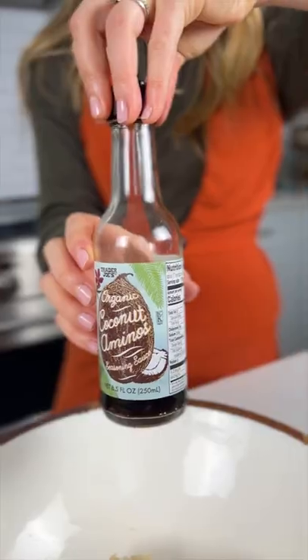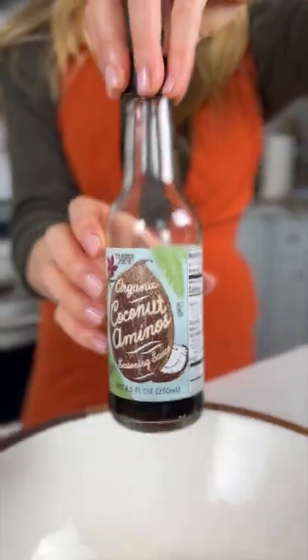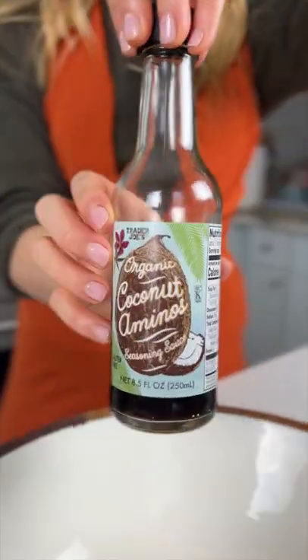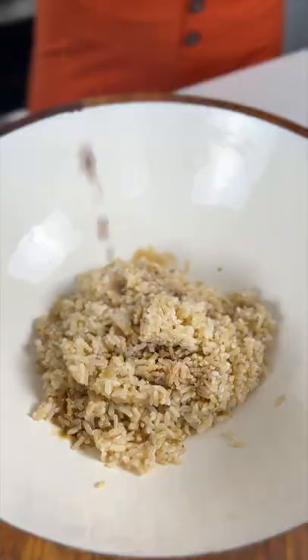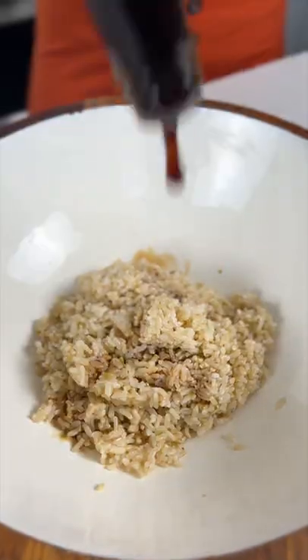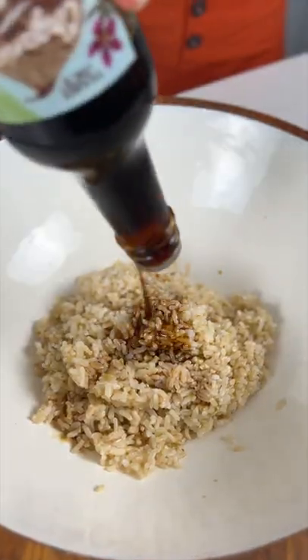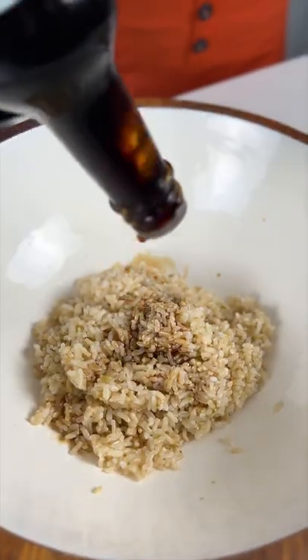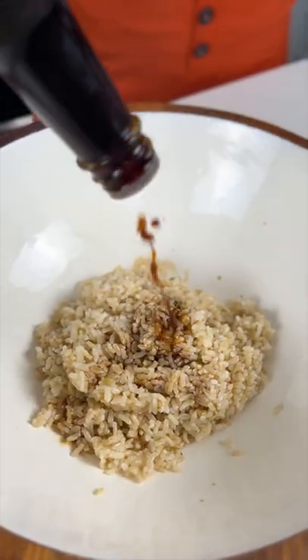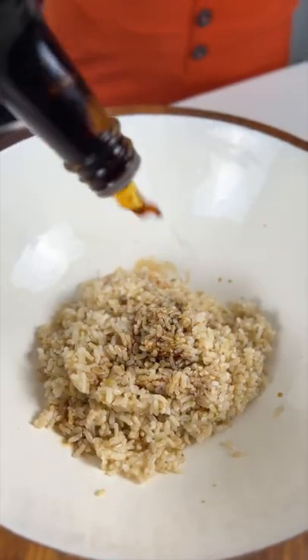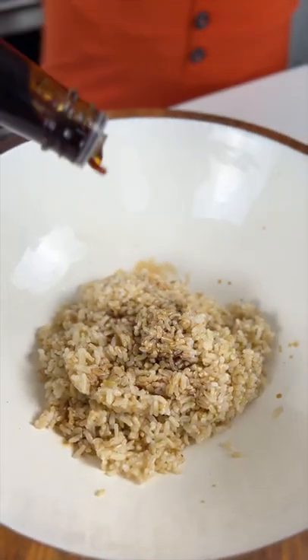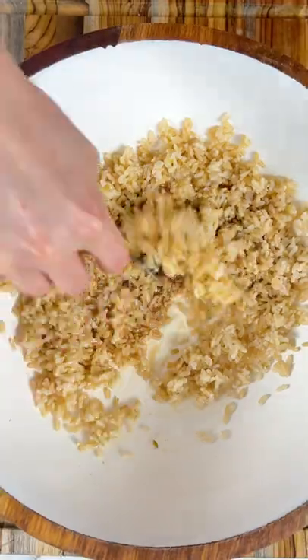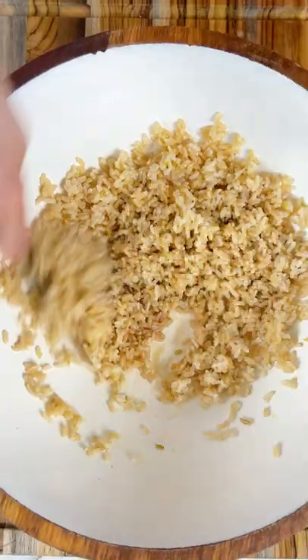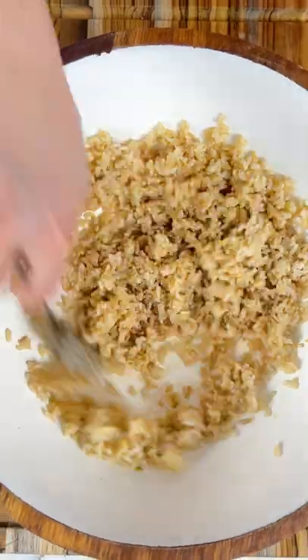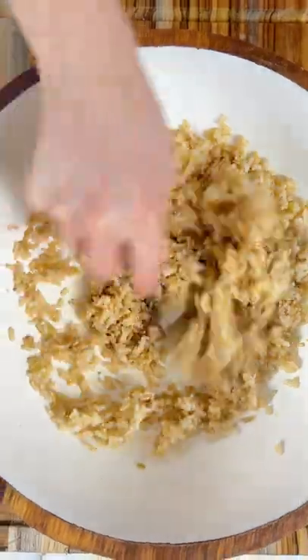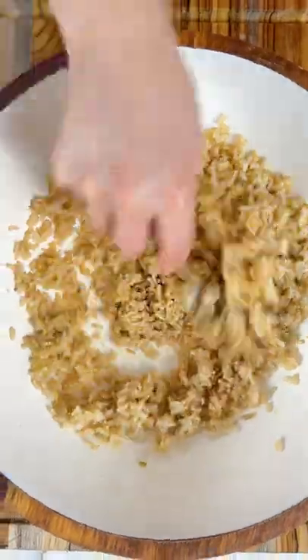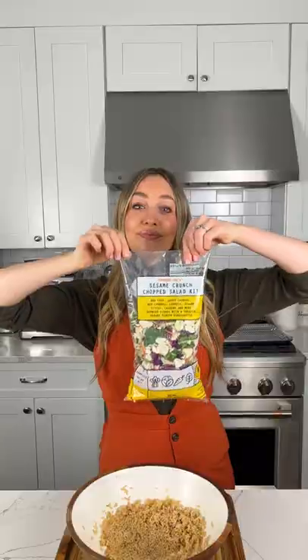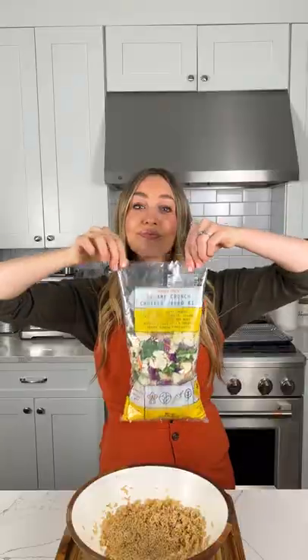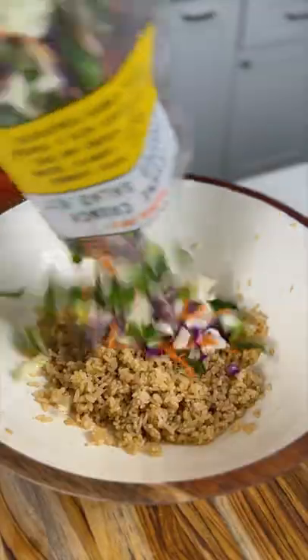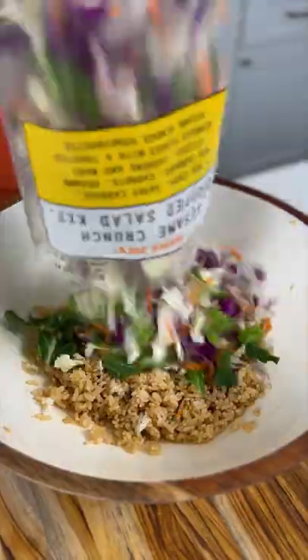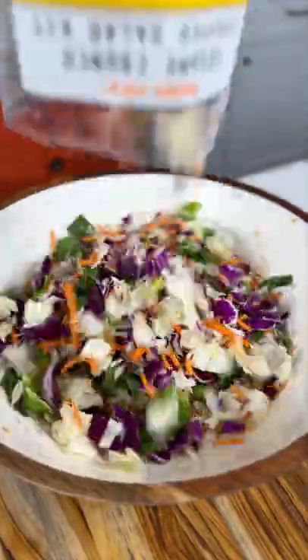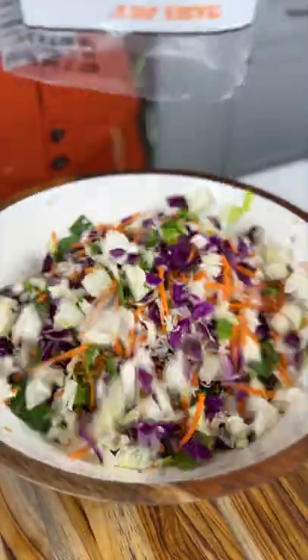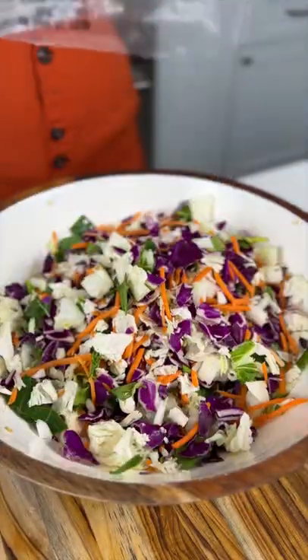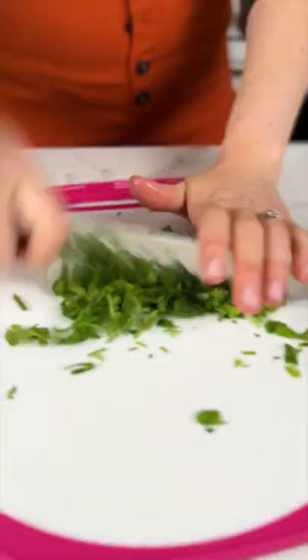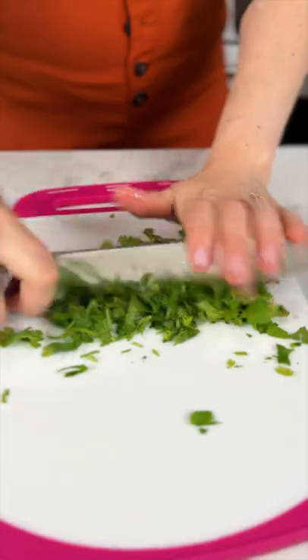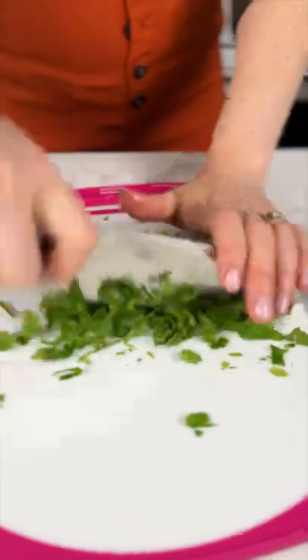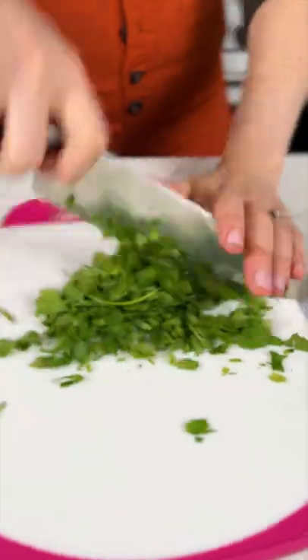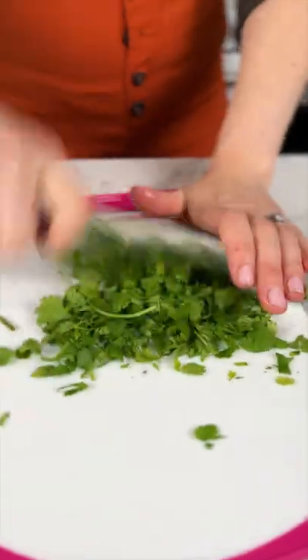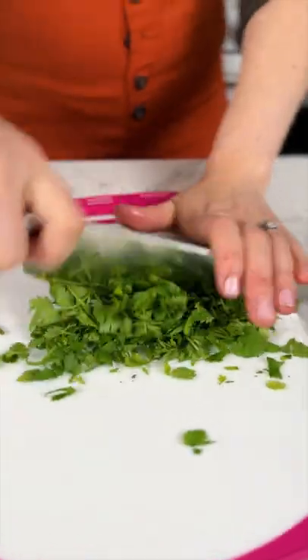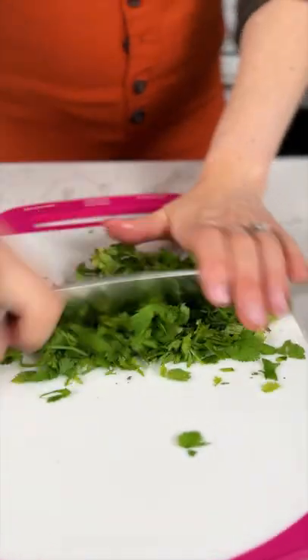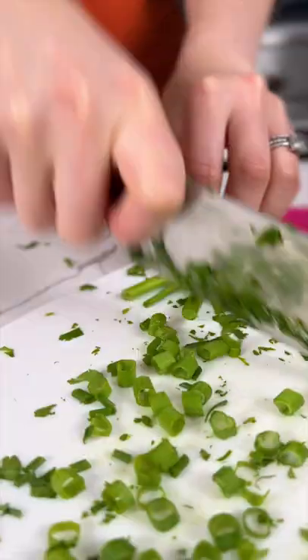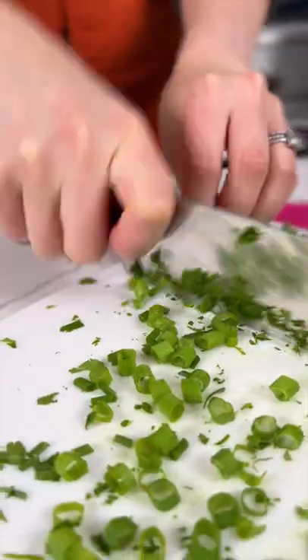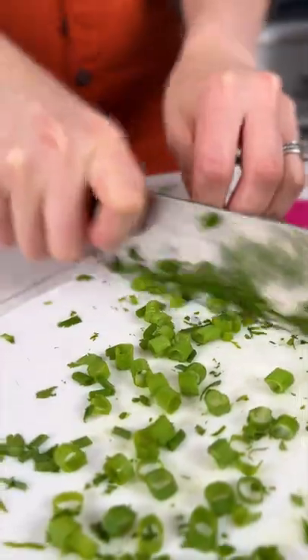Add rice vinegar and coconut aminos to taste and mix it up. Pour the salad on top, then add some chopped cilantro and scallions.